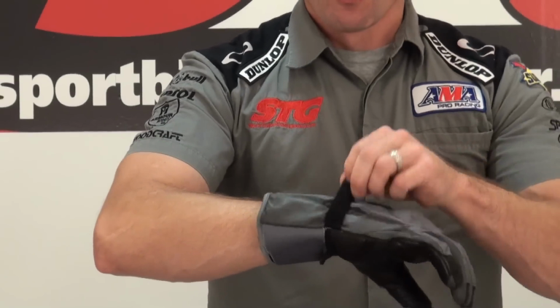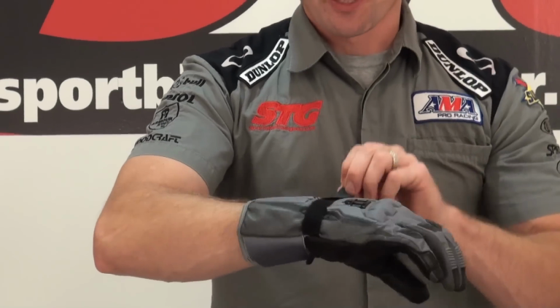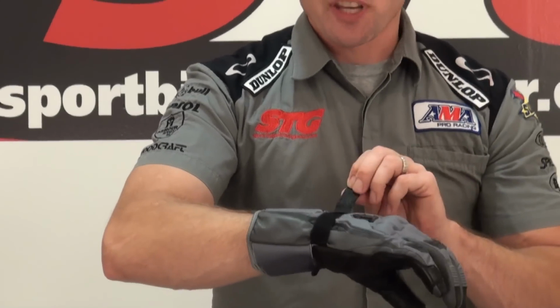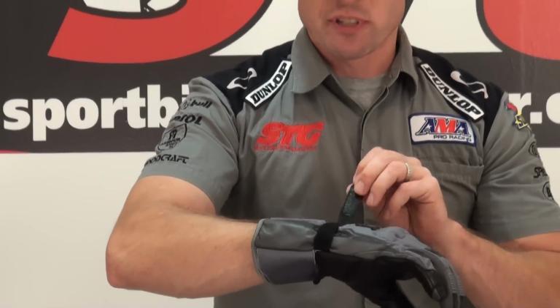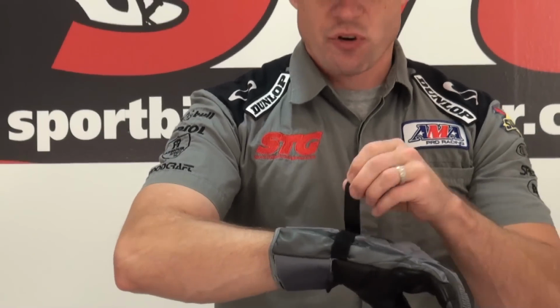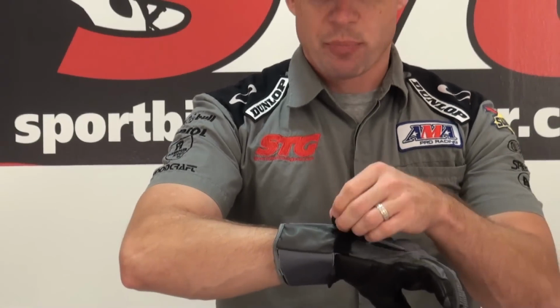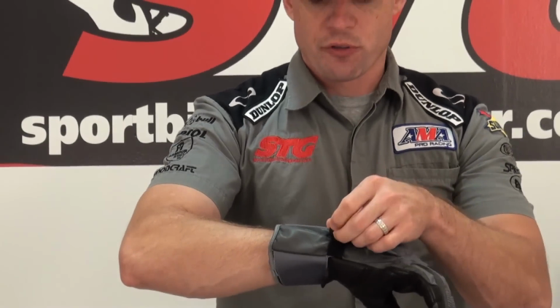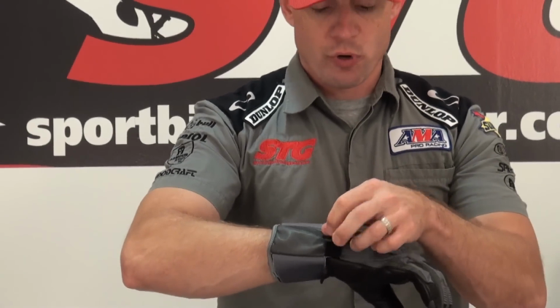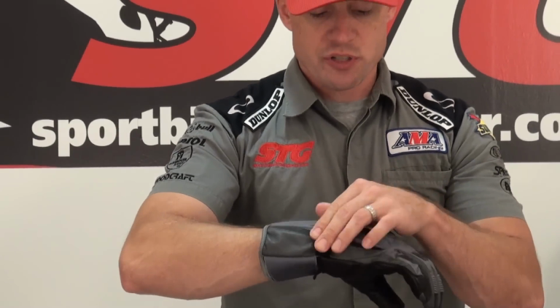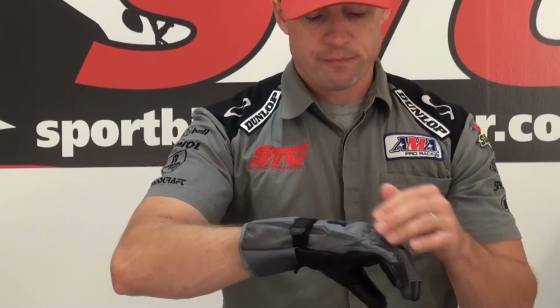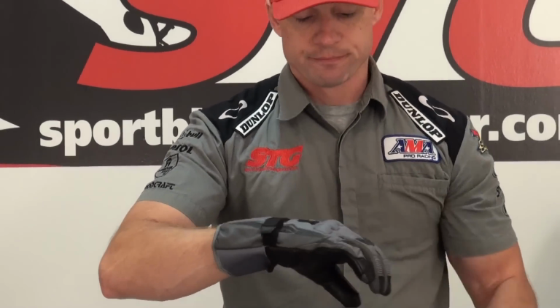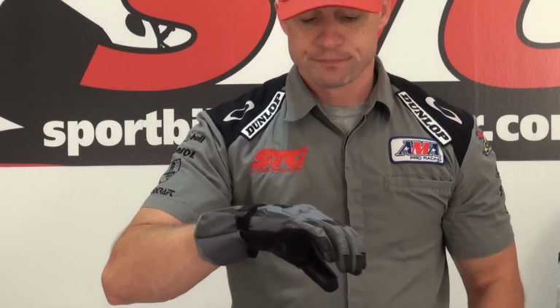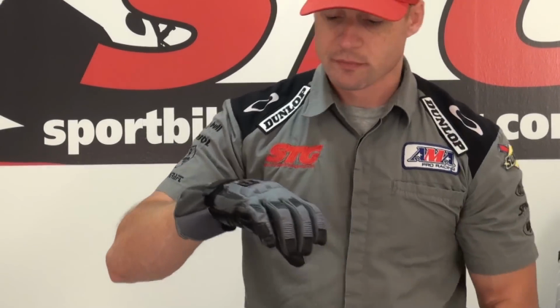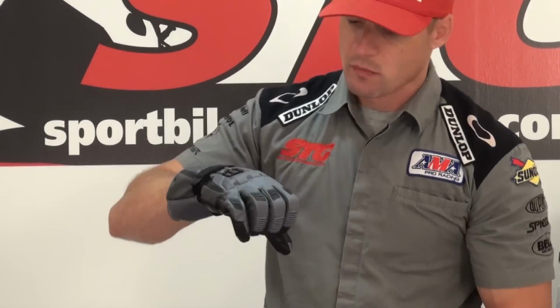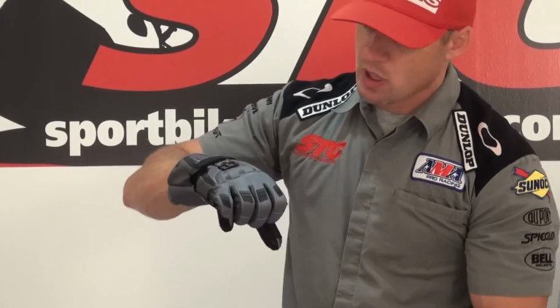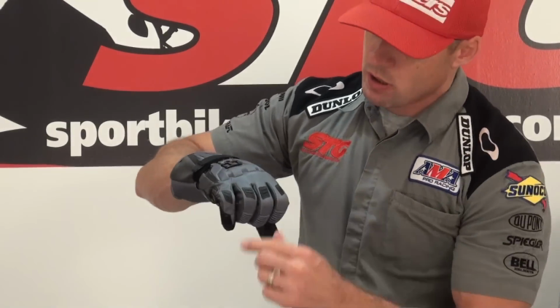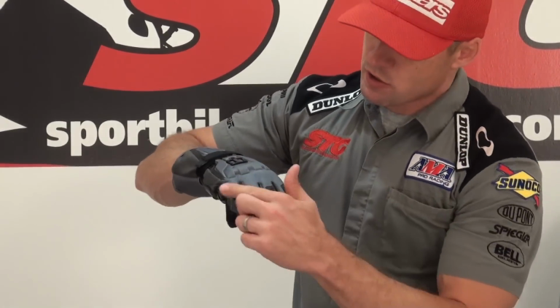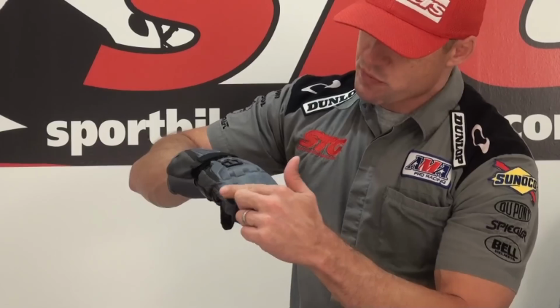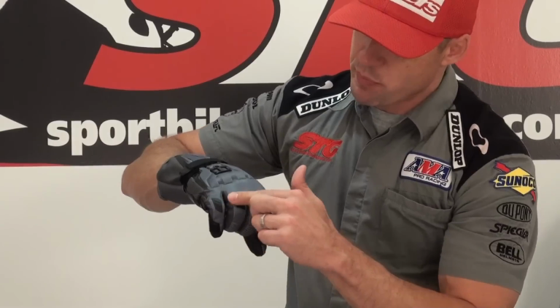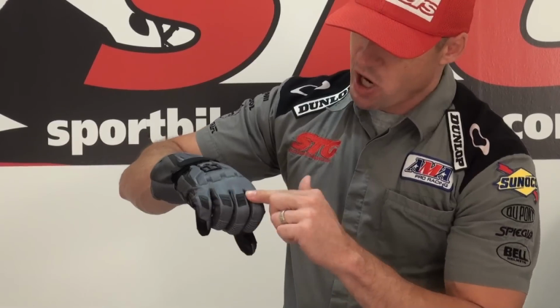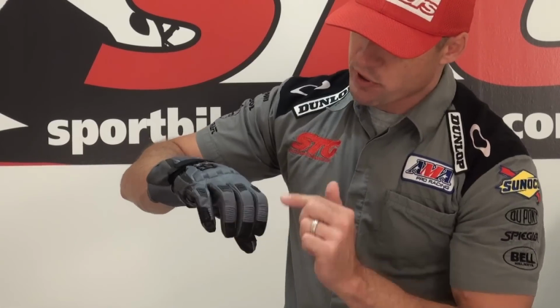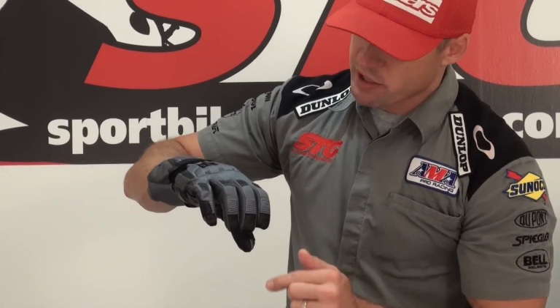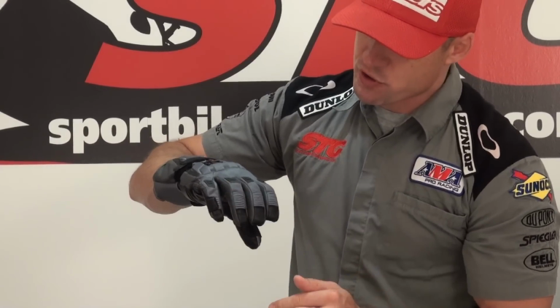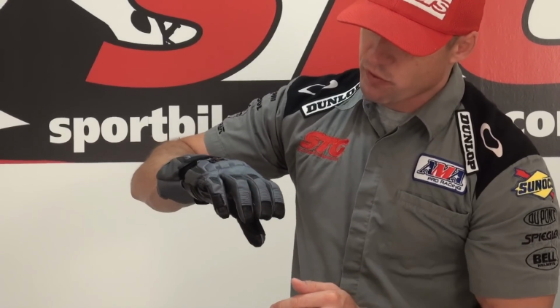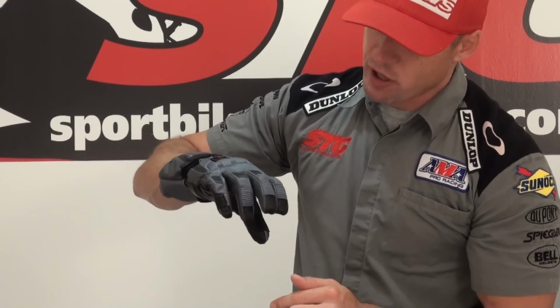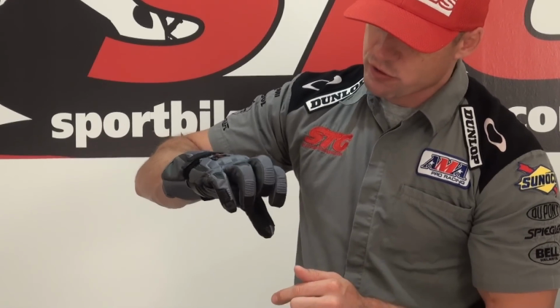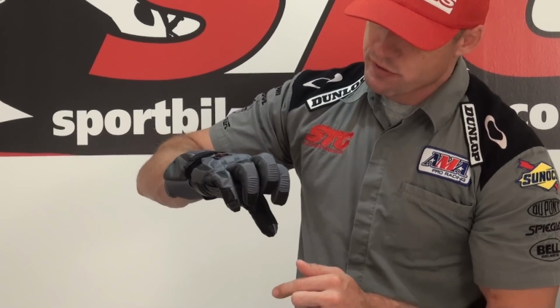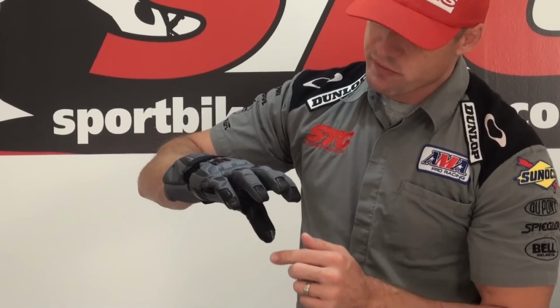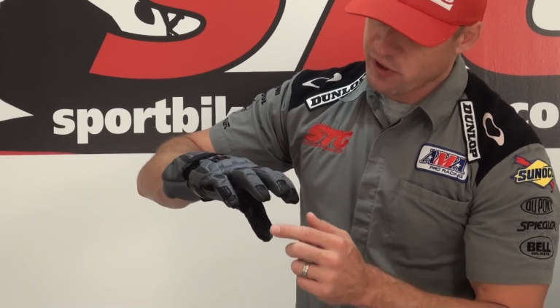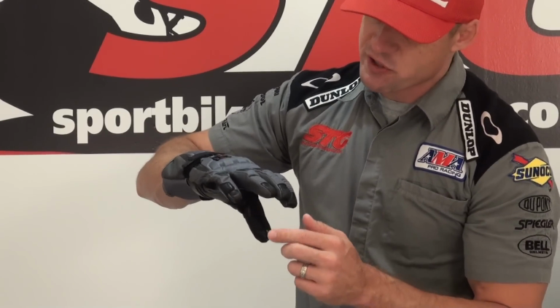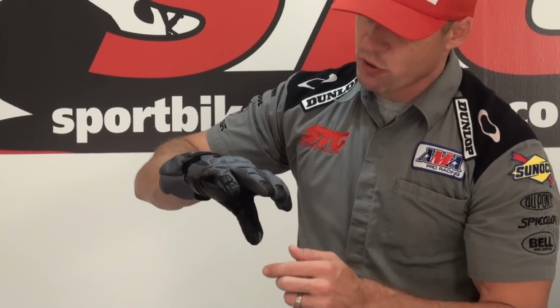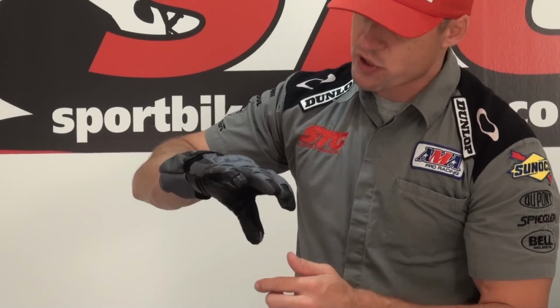There's a safety strap here at the wrist, some TPR protectors over the knuckles, and some flex zones.